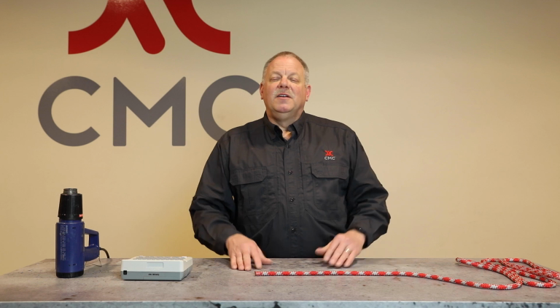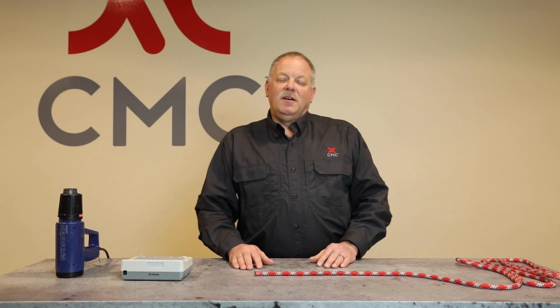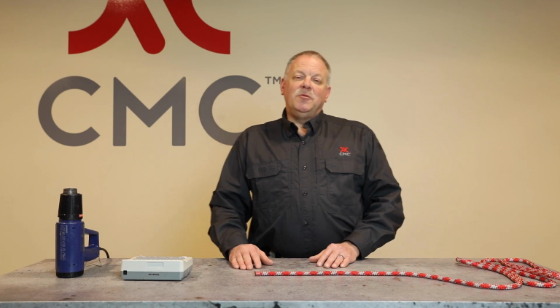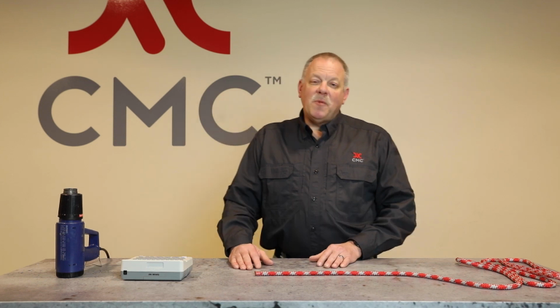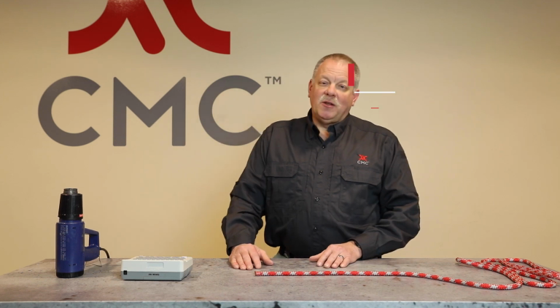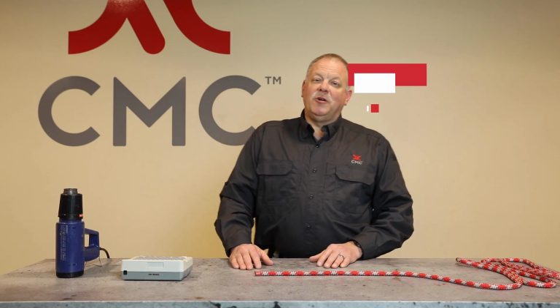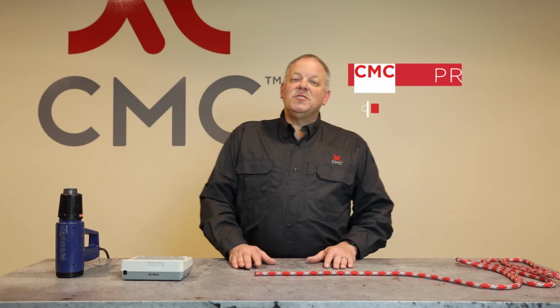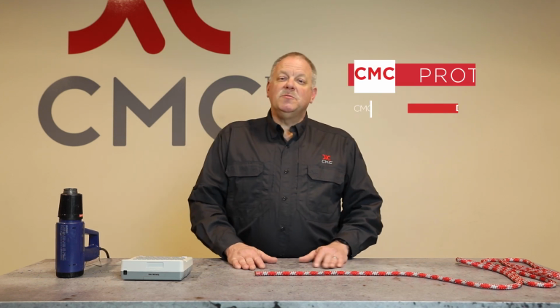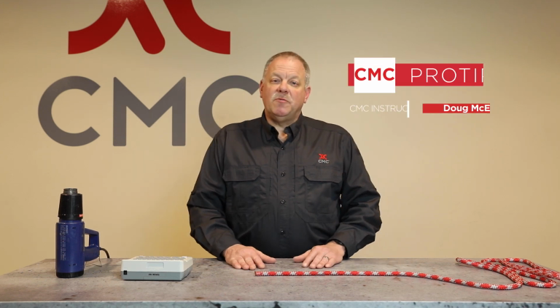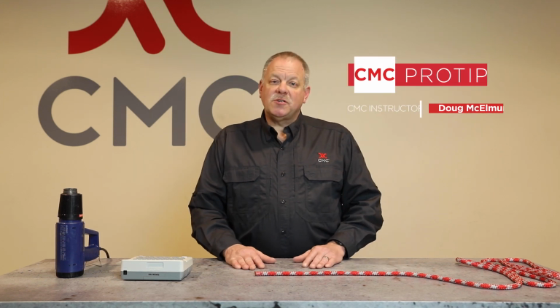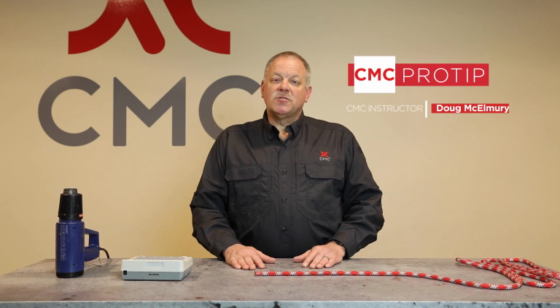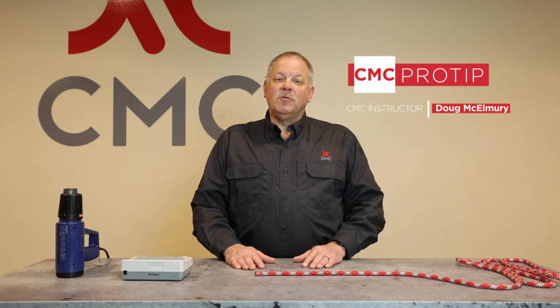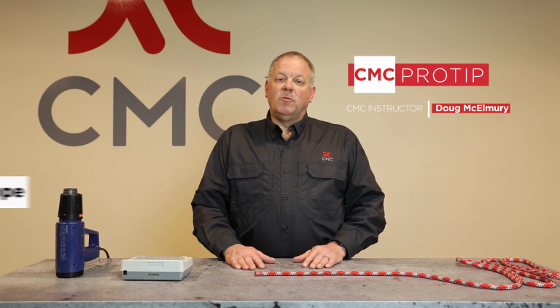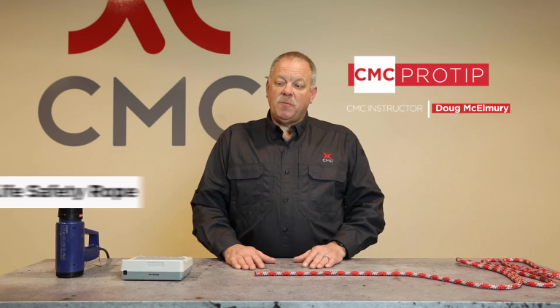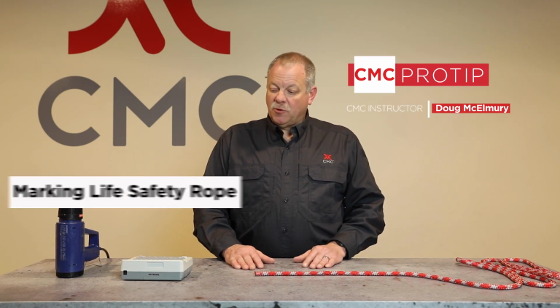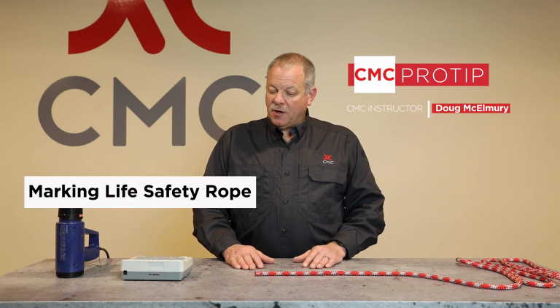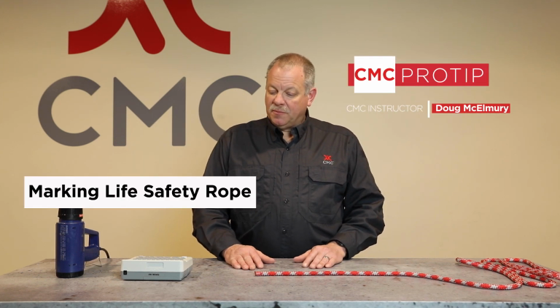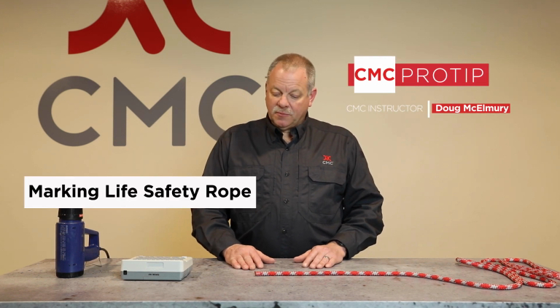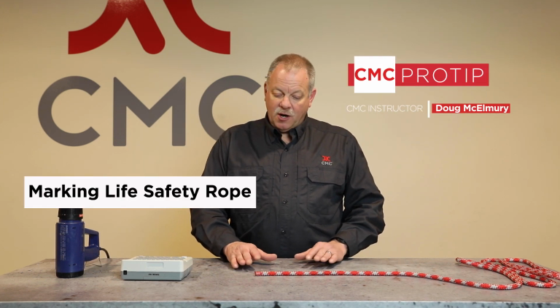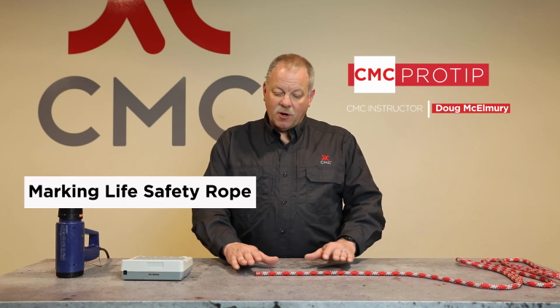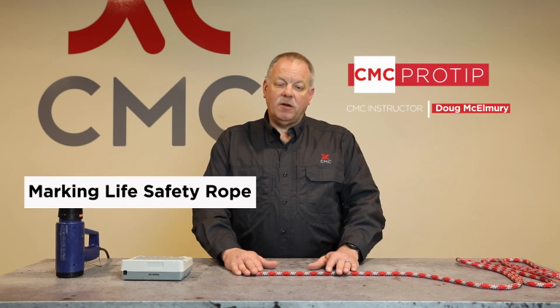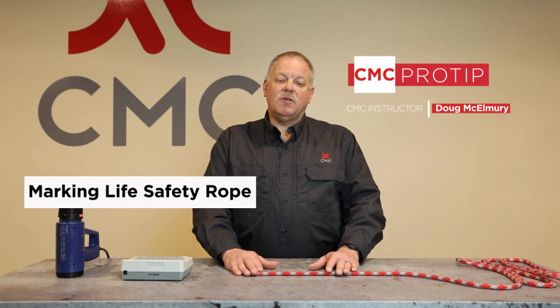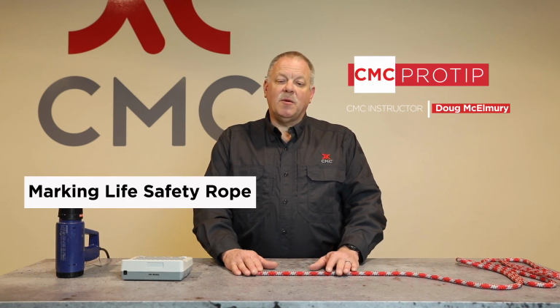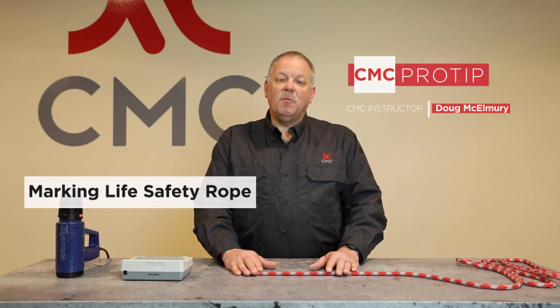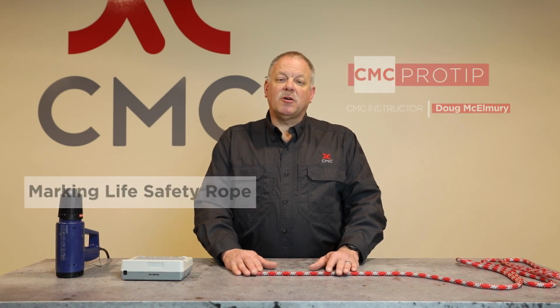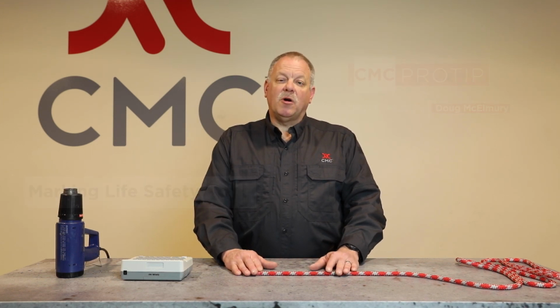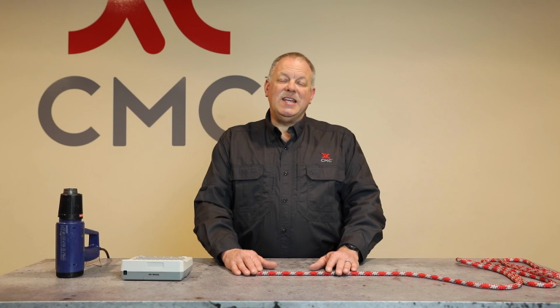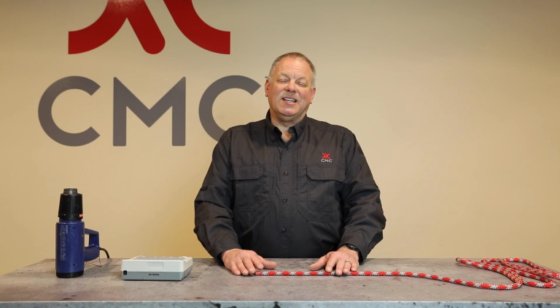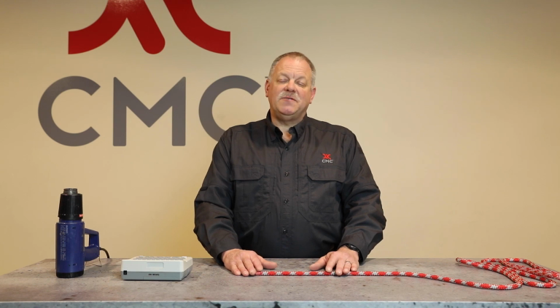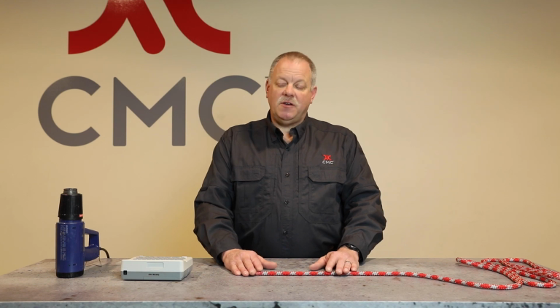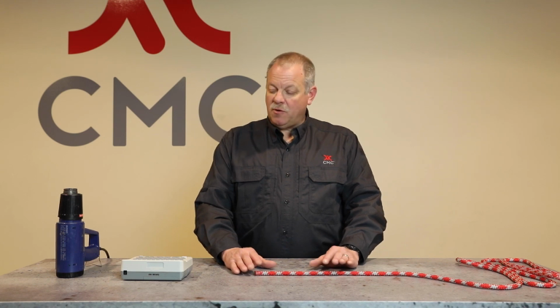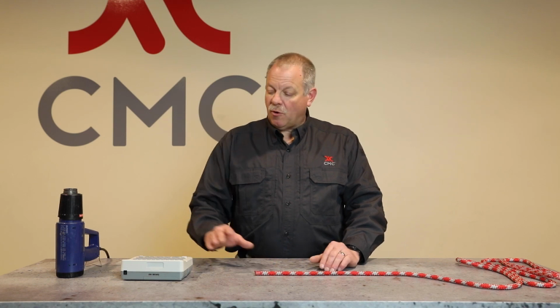I'm Doug McElmurray with the CMC Rescue School with a pro tip. Today we're gonna talk about marking life safety rope.